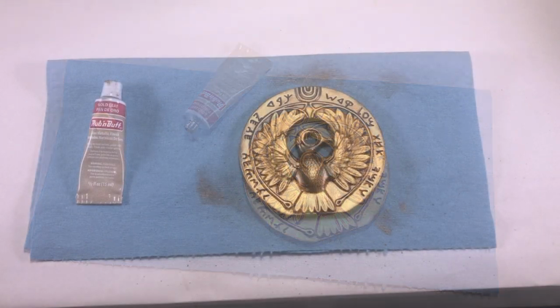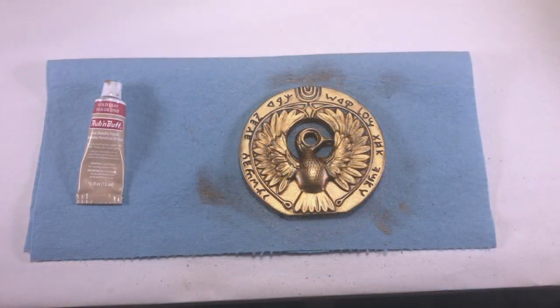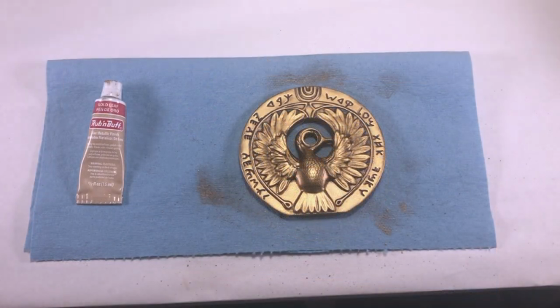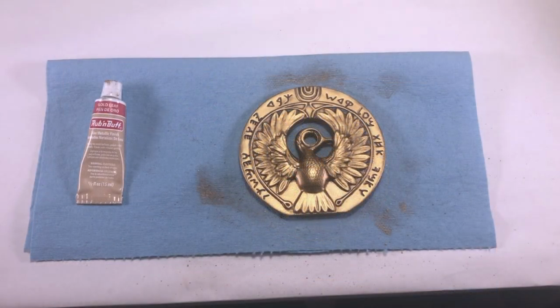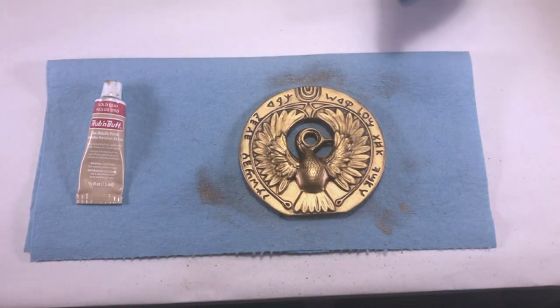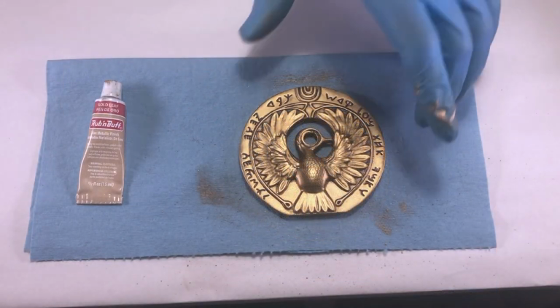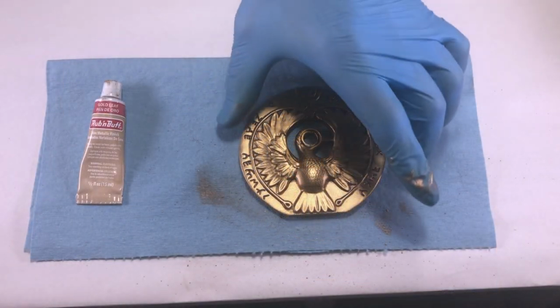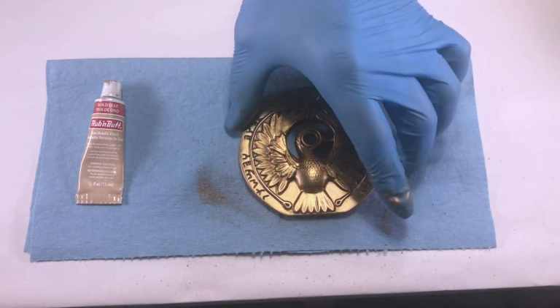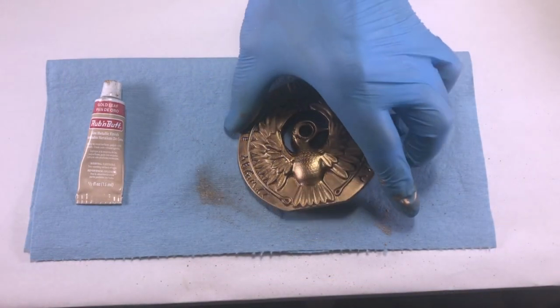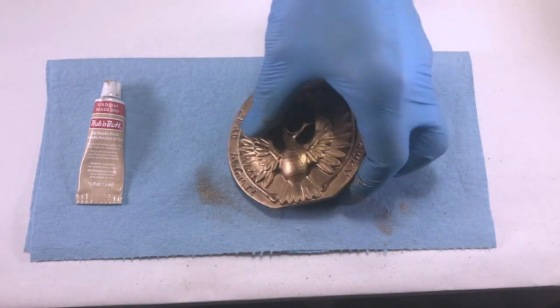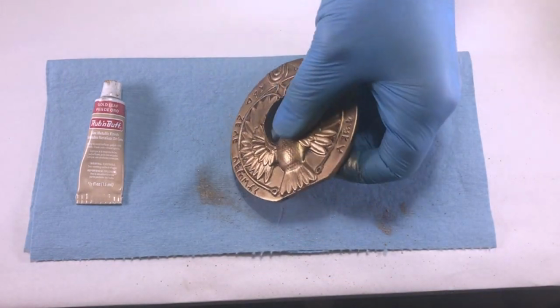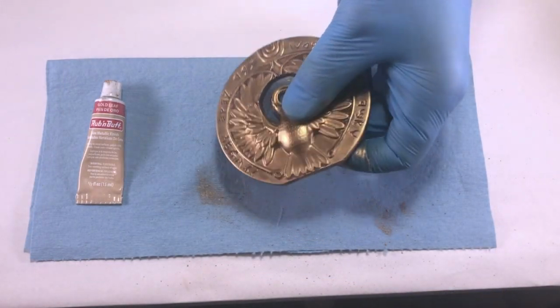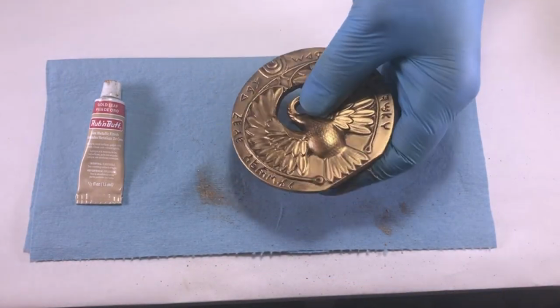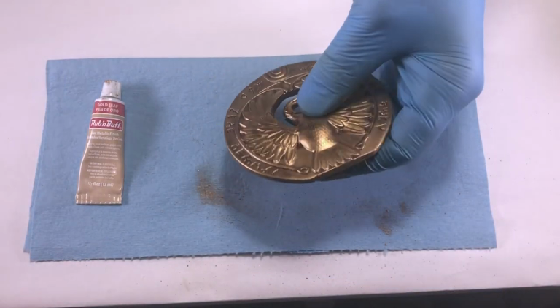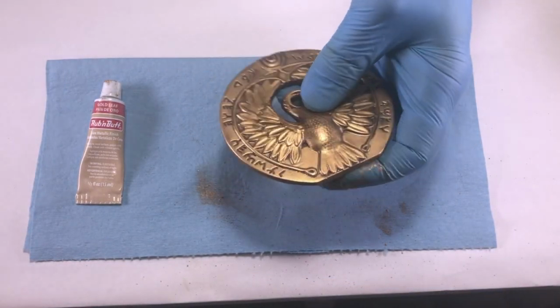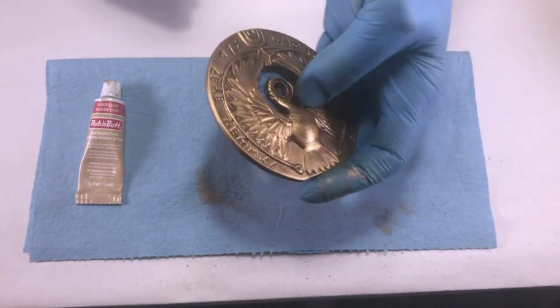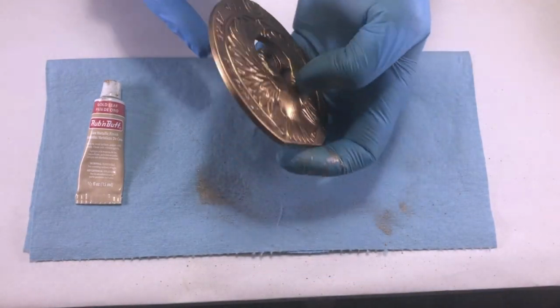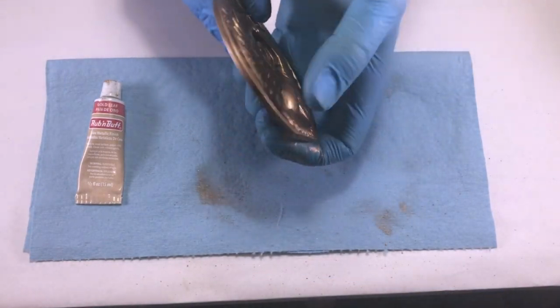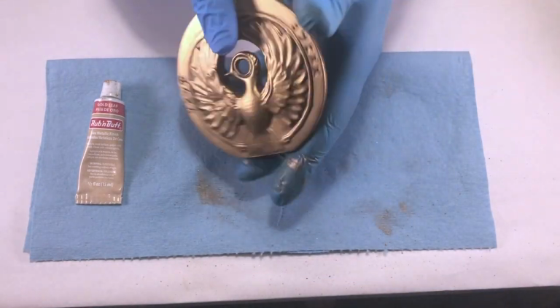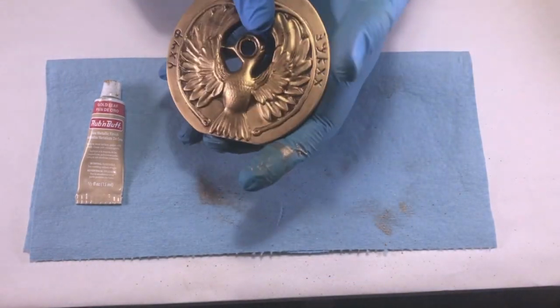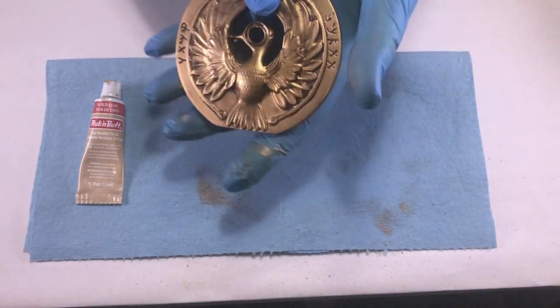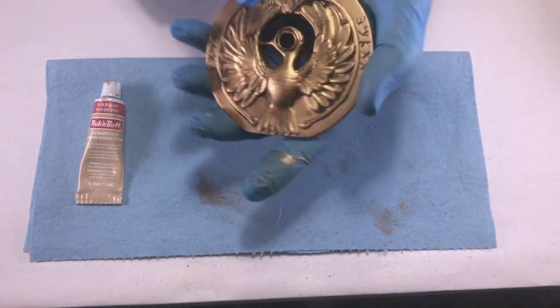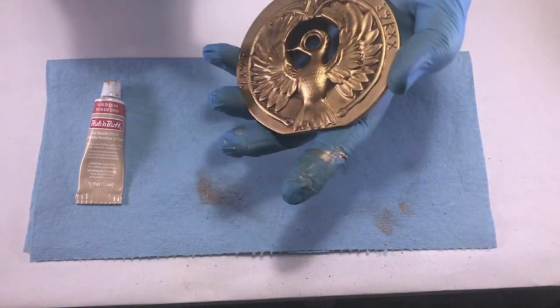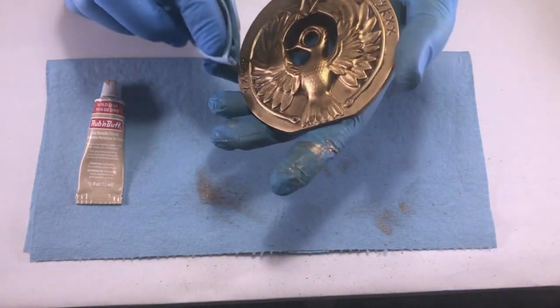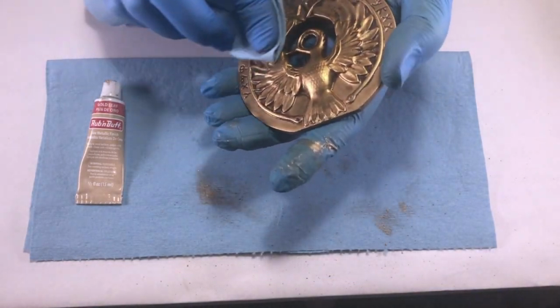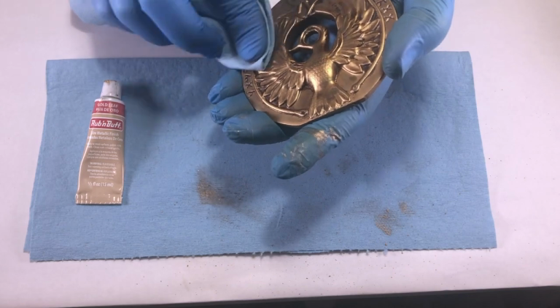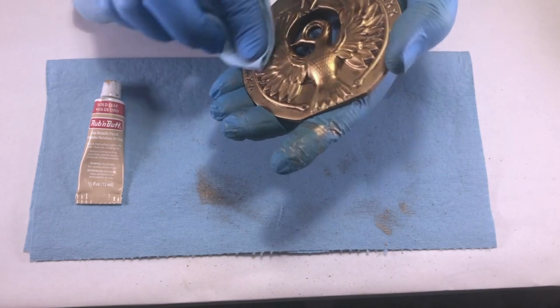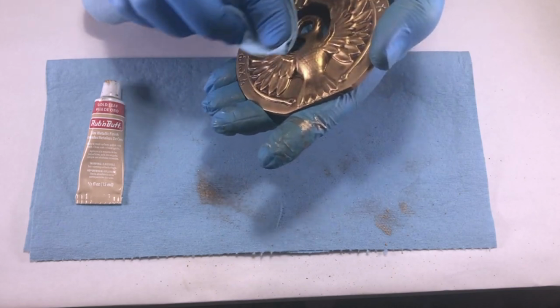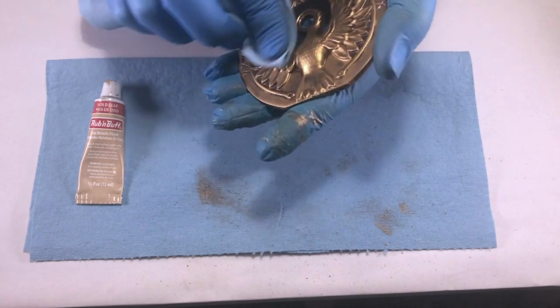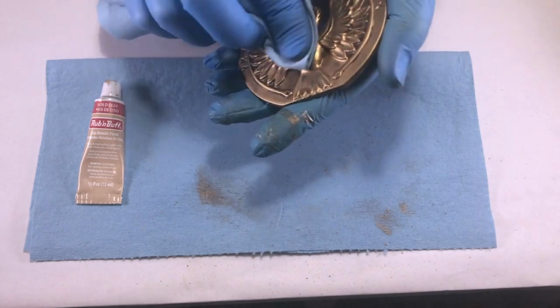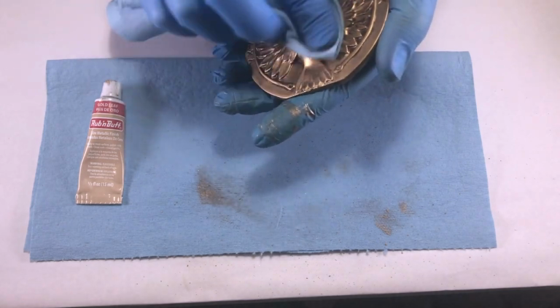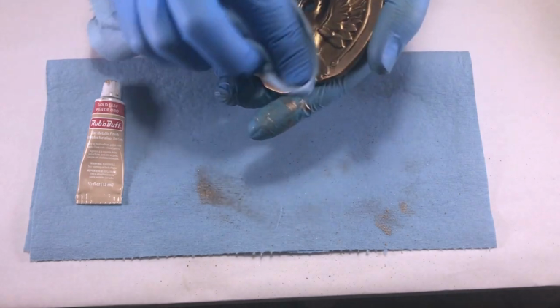The Rub 'N Buff can be gently buffed with a soft cloth, paper towel, or t-shirt to reveal a nice finish.